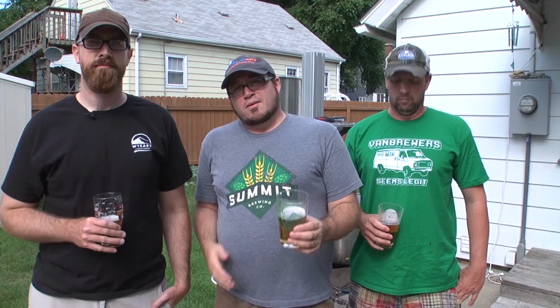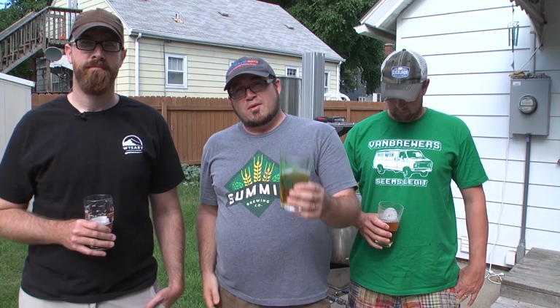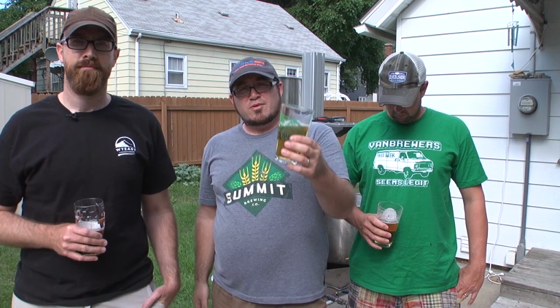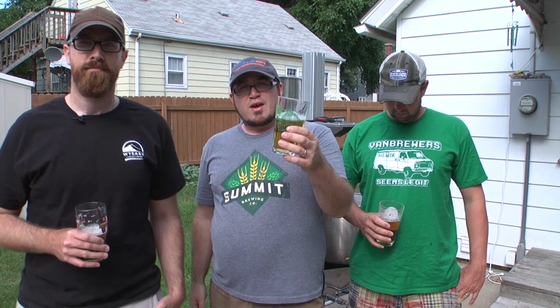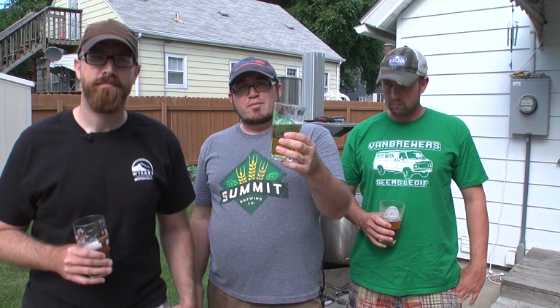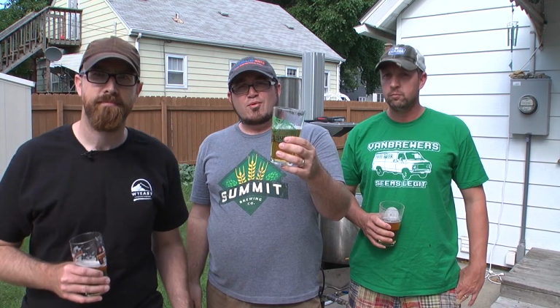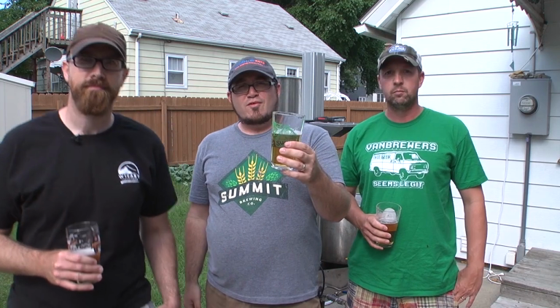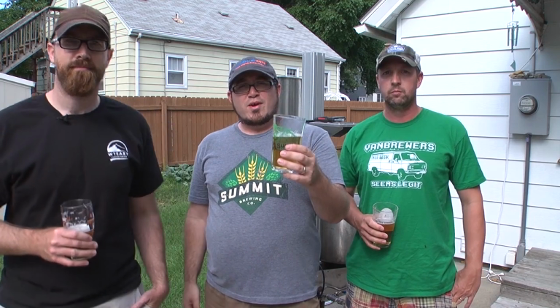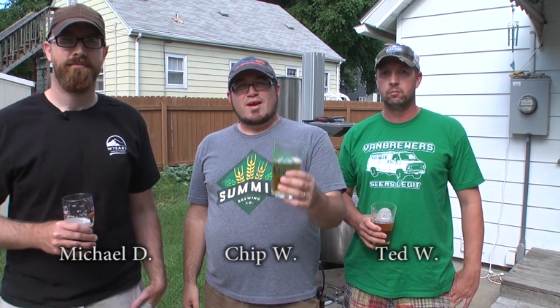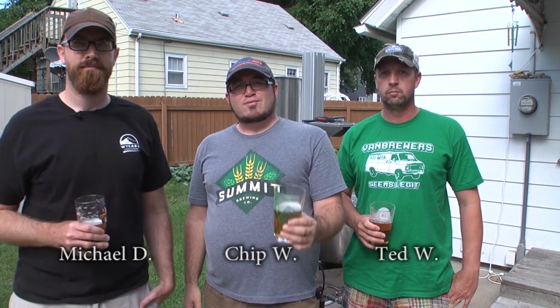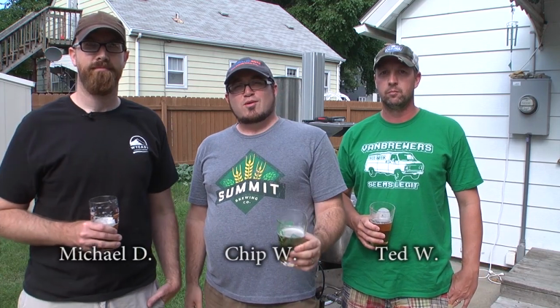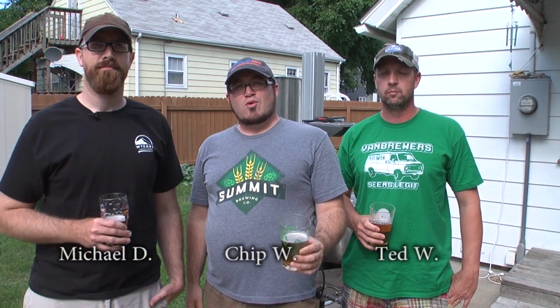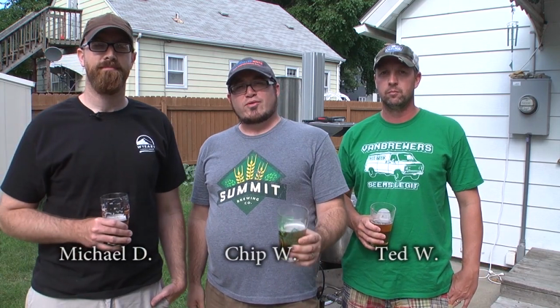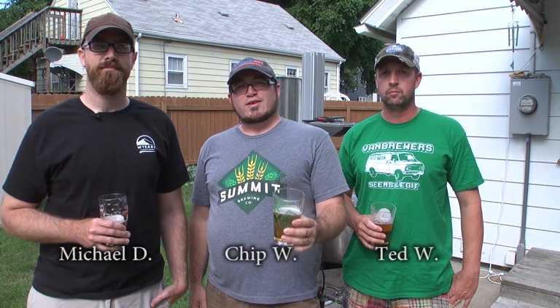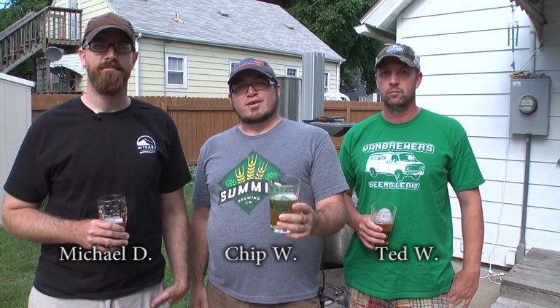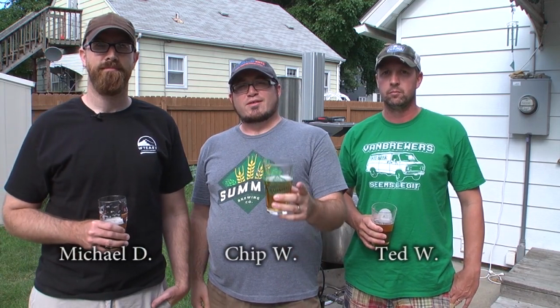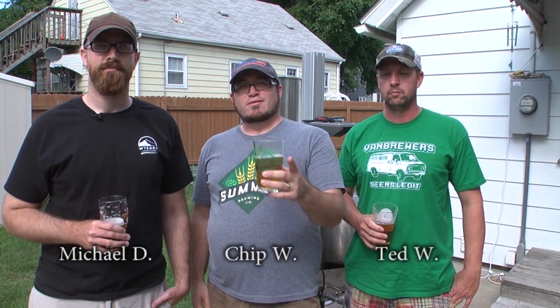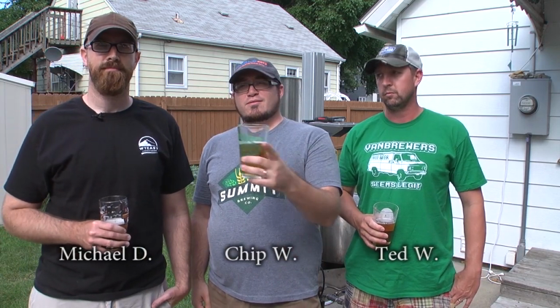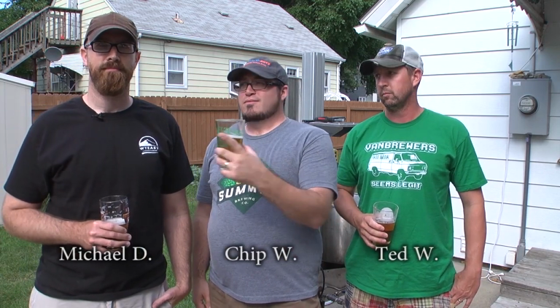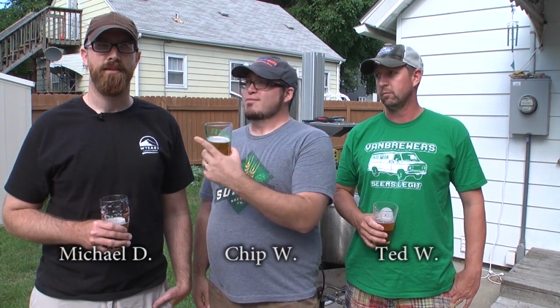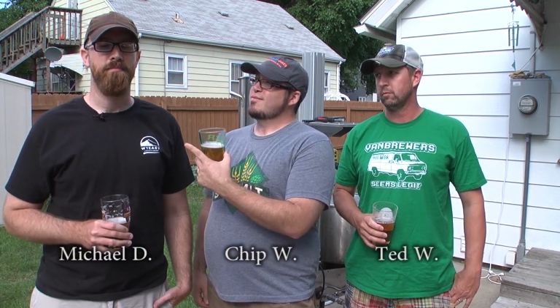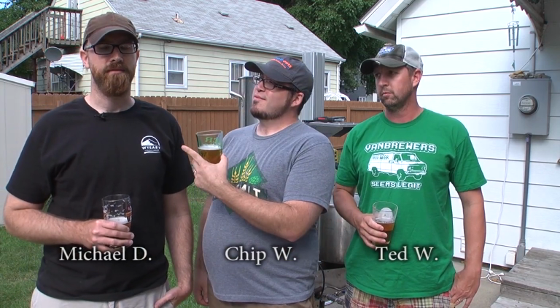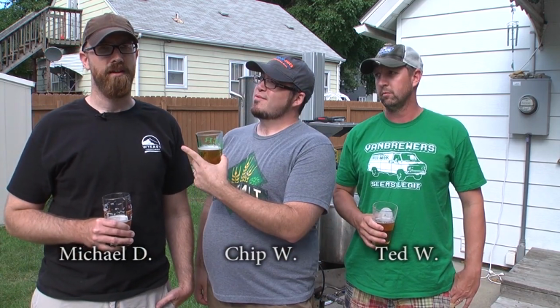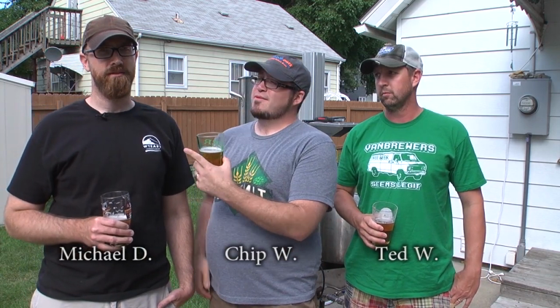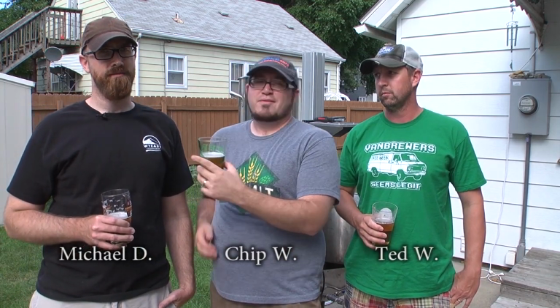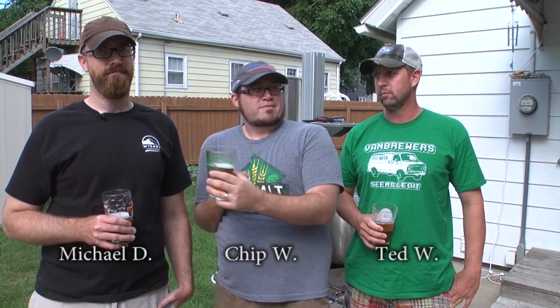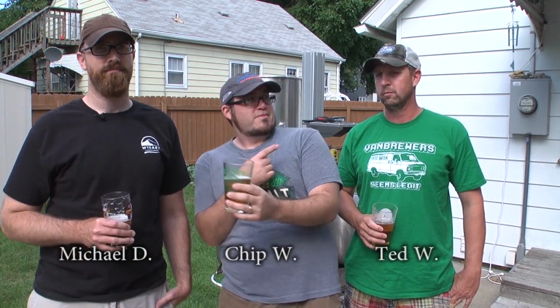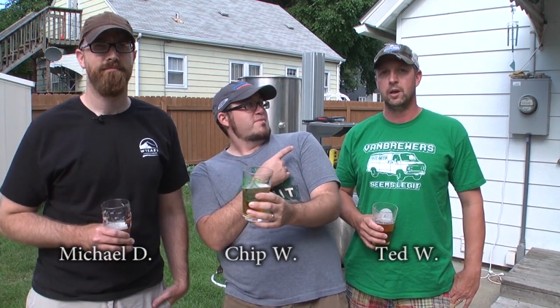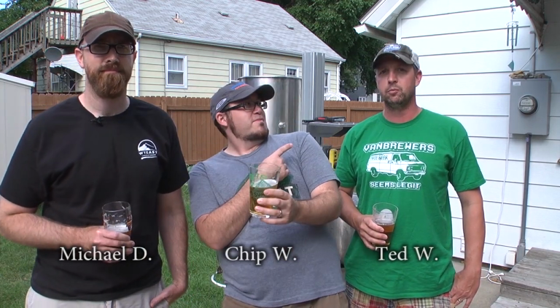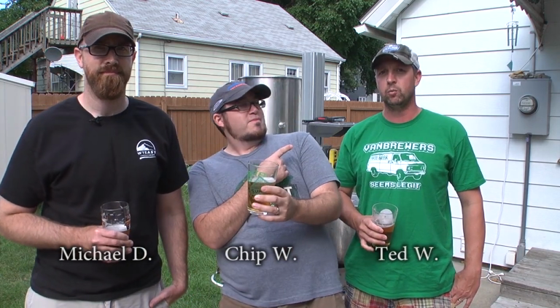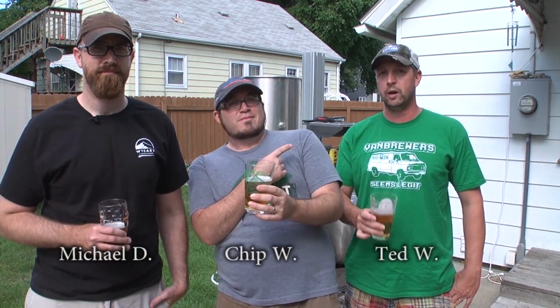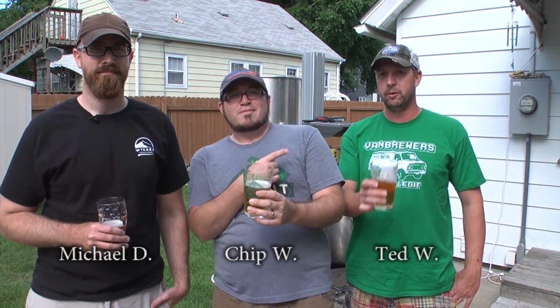Welcome to Chop and Brew everybody. I am Chip Walton. I'm Michael Dawson. I'm Ted Weidman.